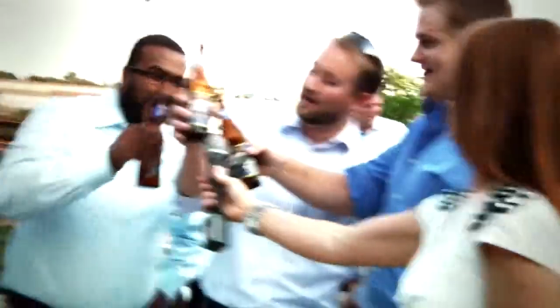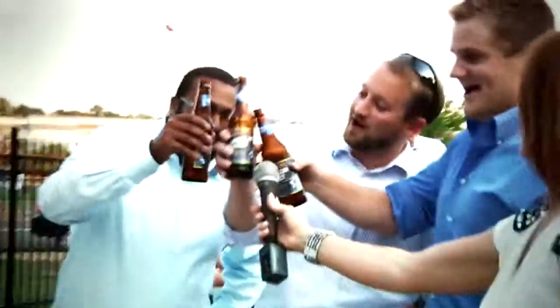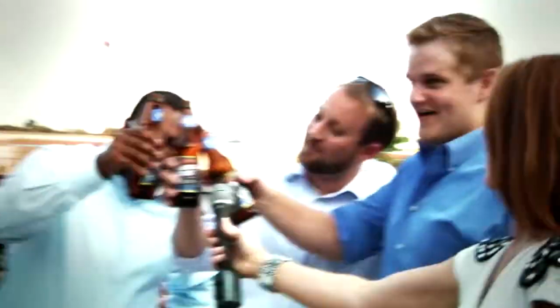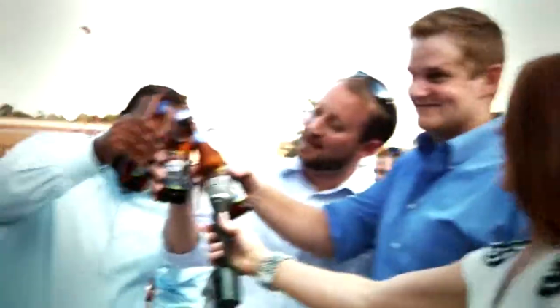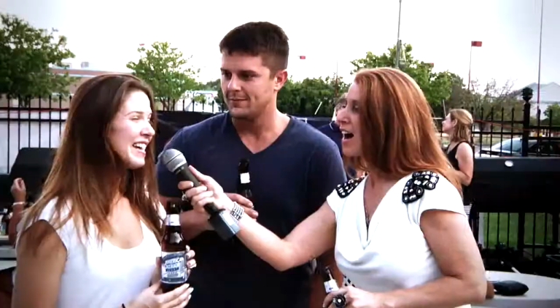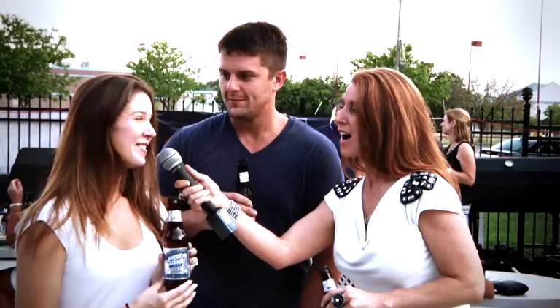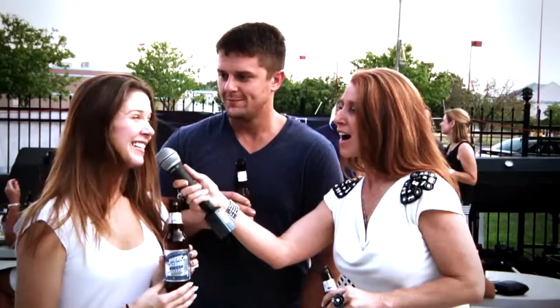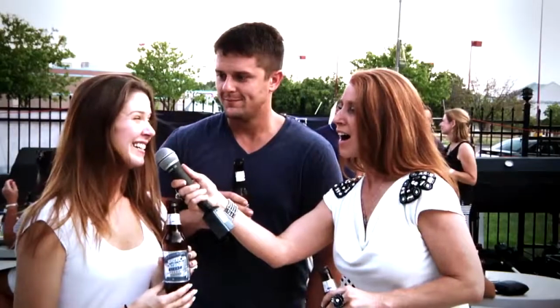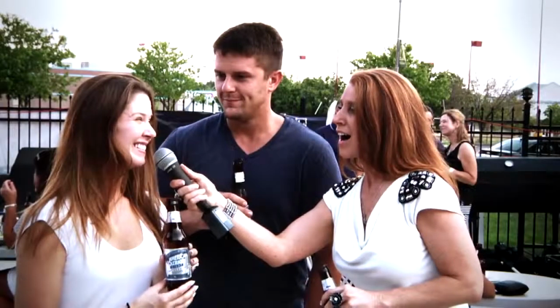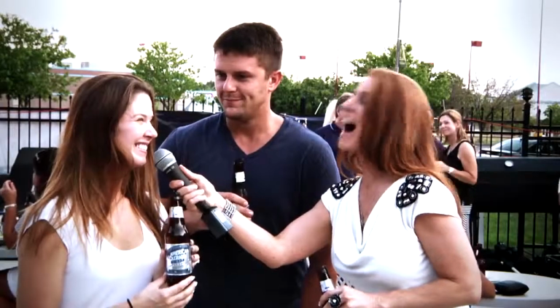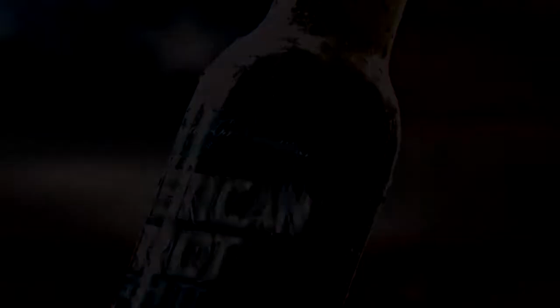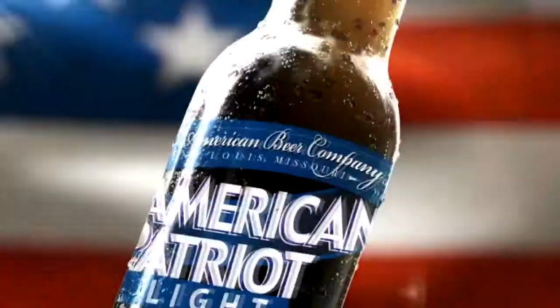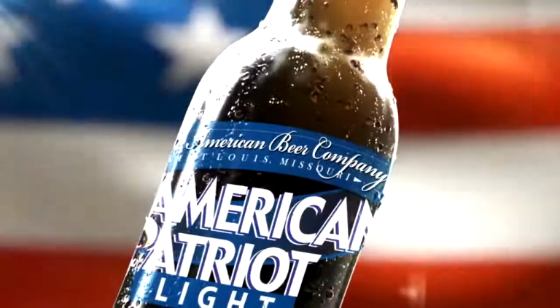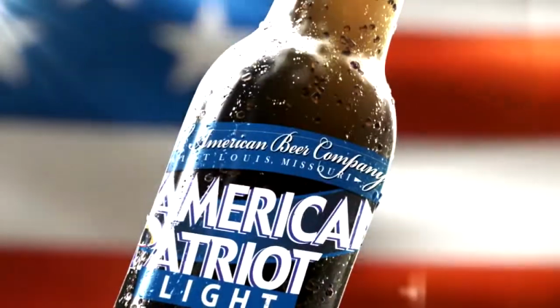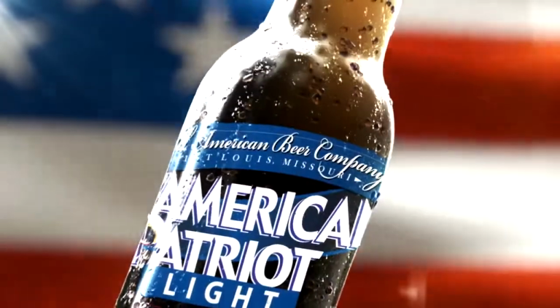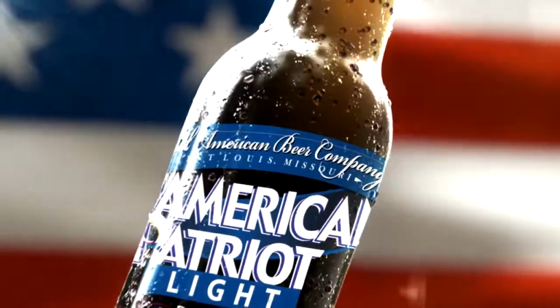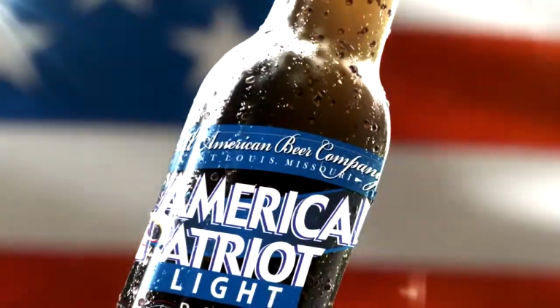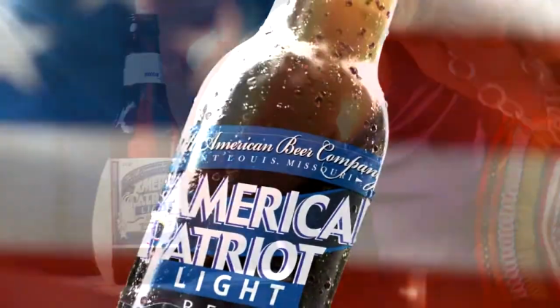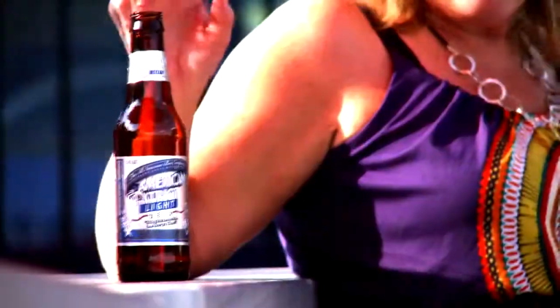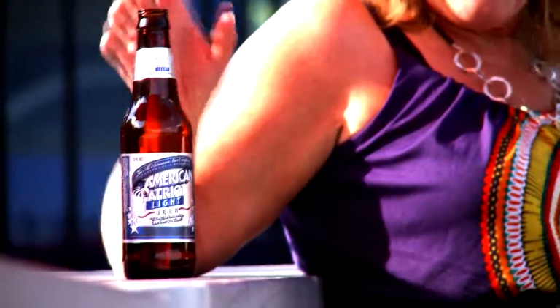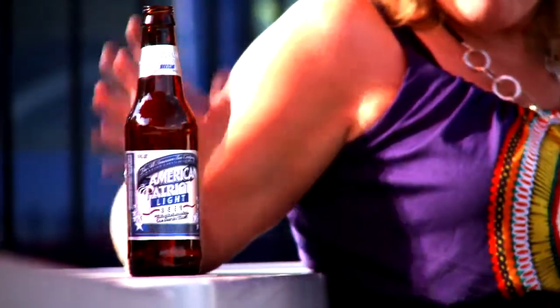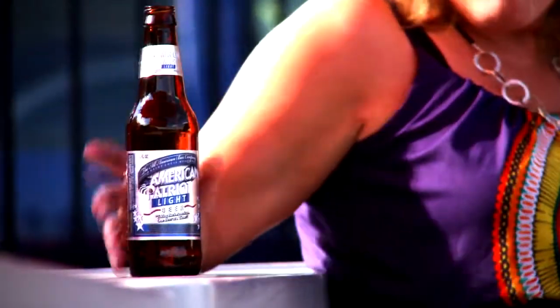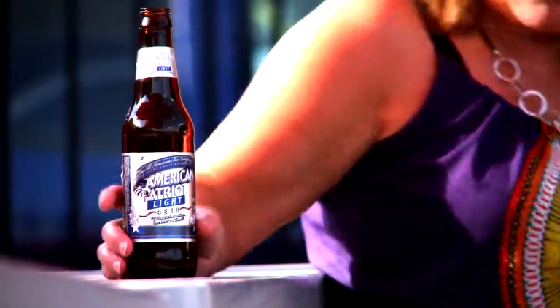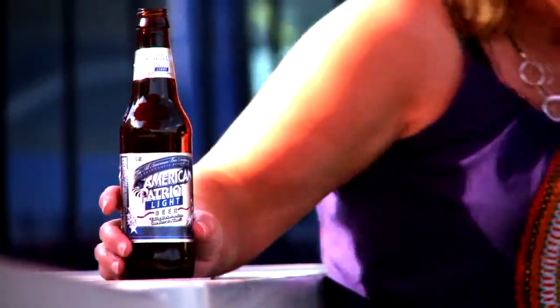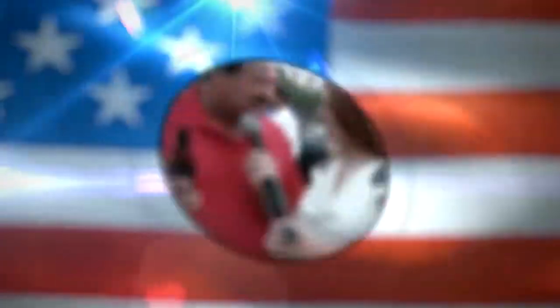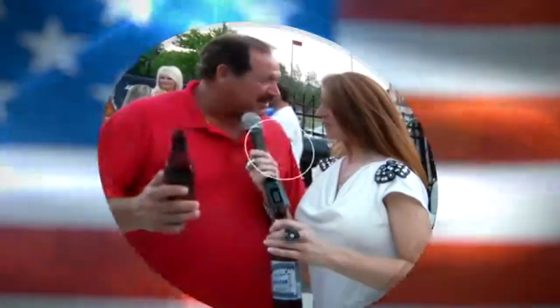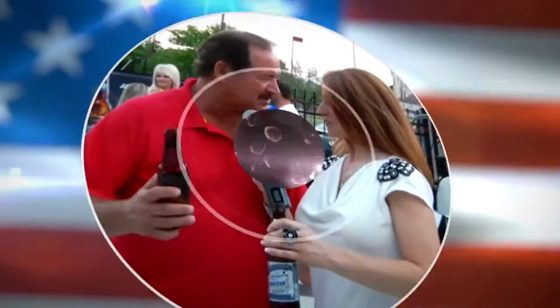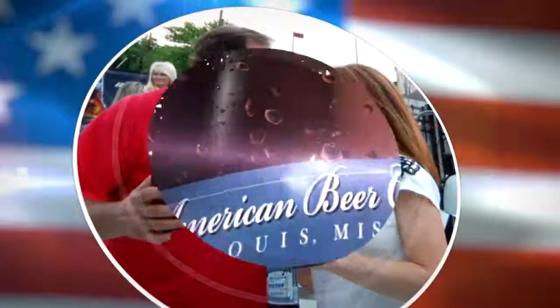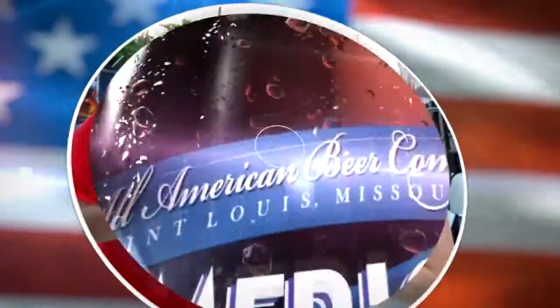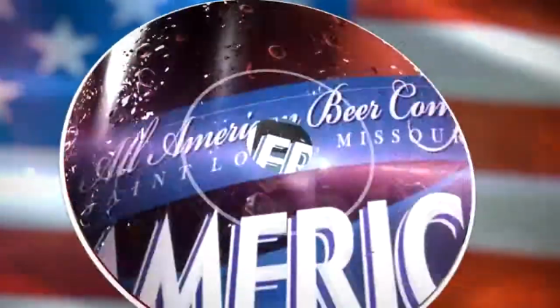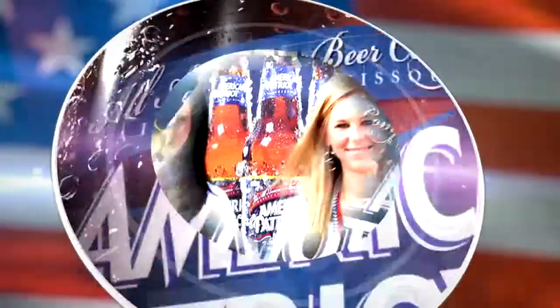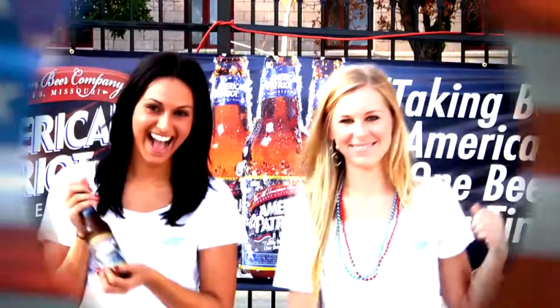We love it! It's really good. It is awesome. It's a great beer. The taste — it's unbelievable.